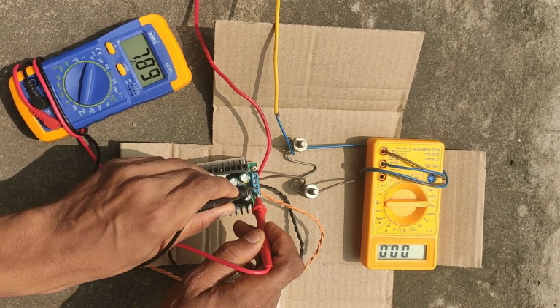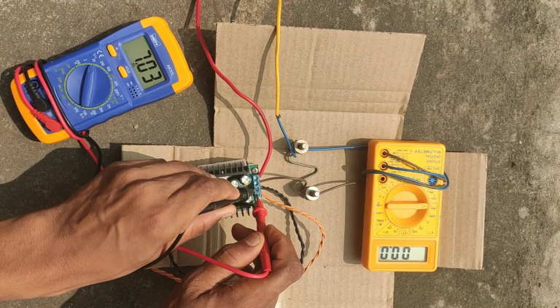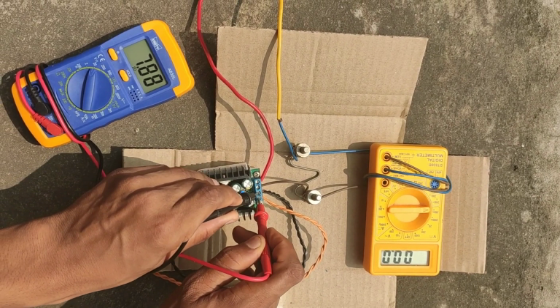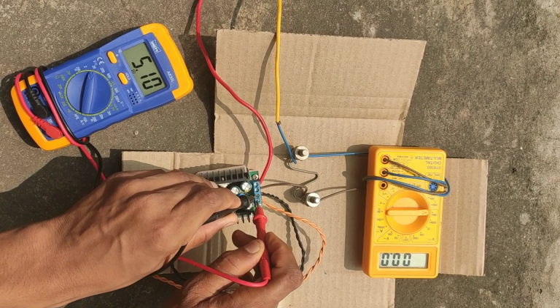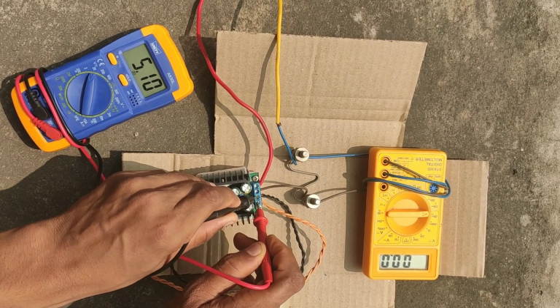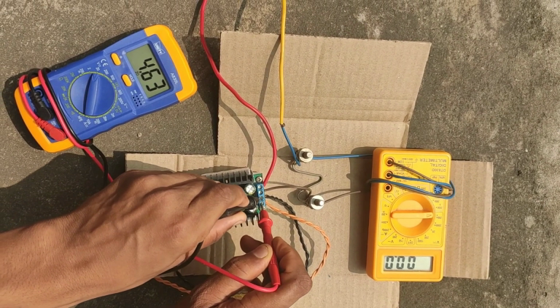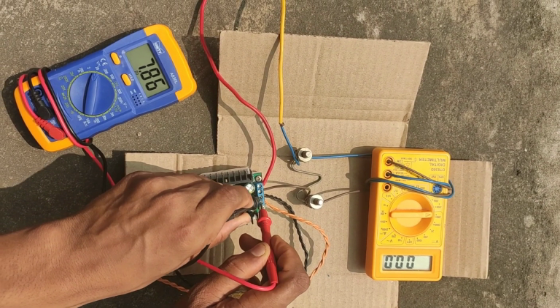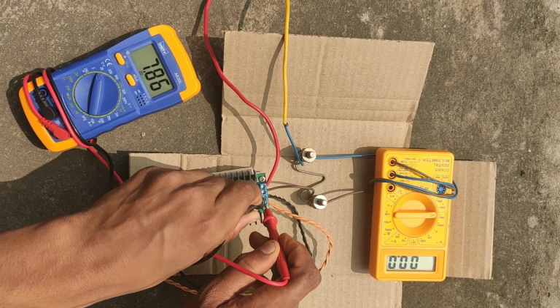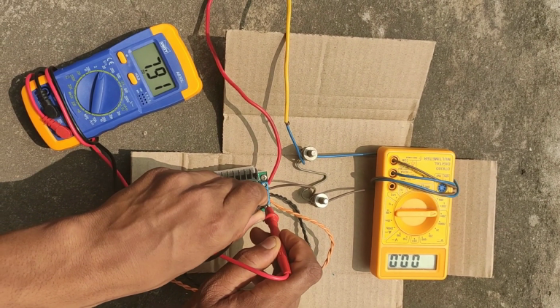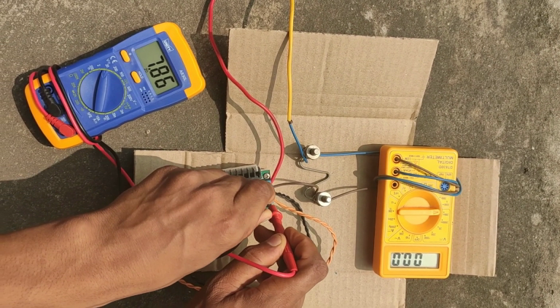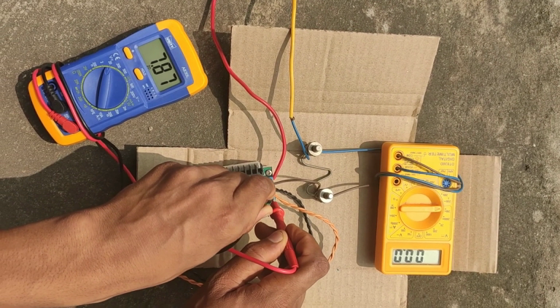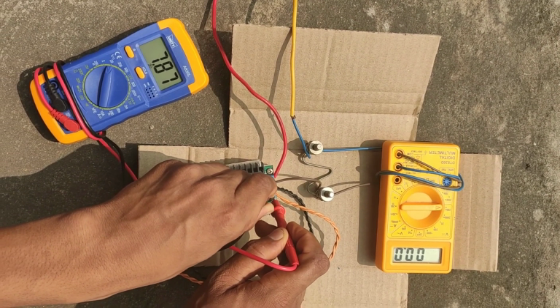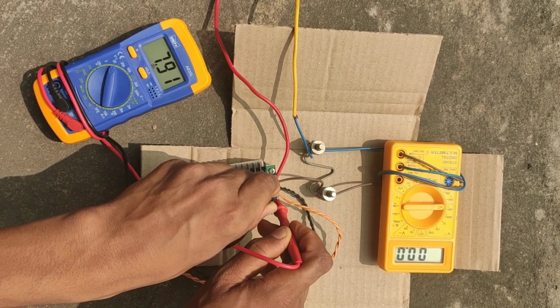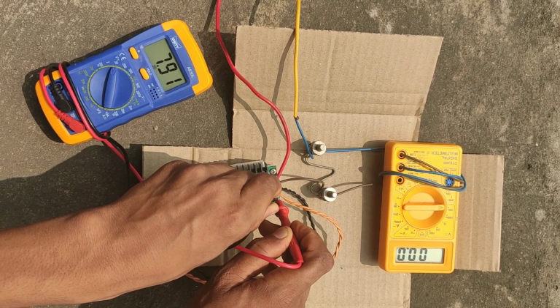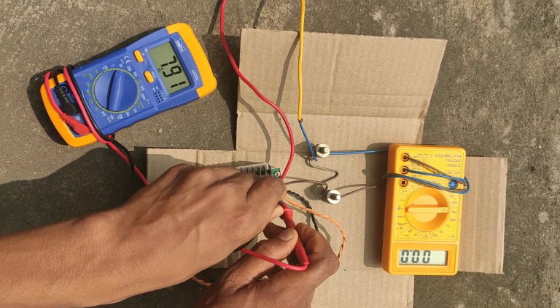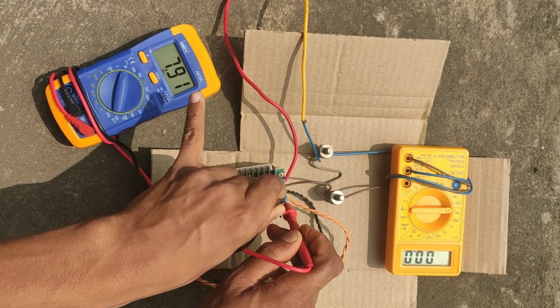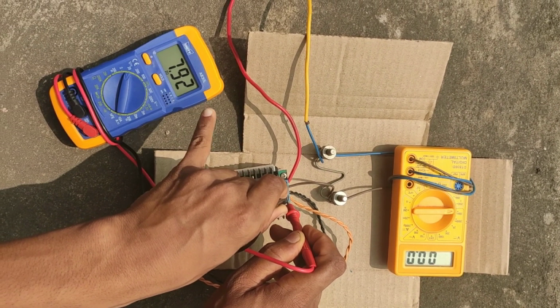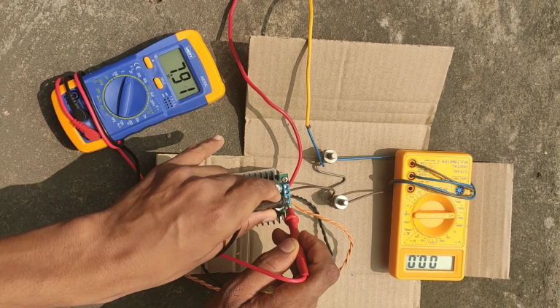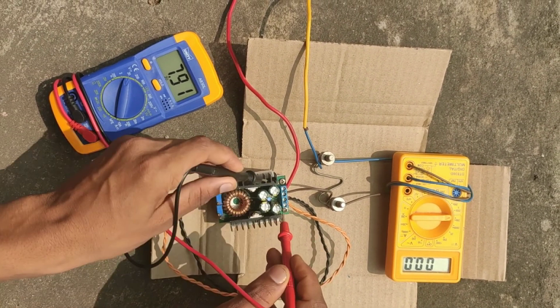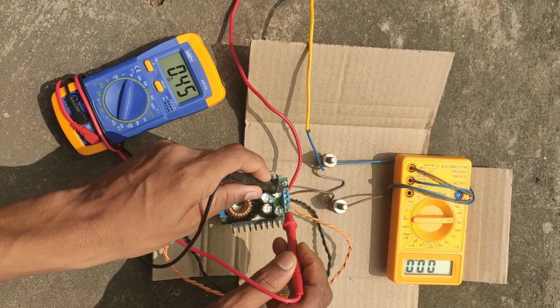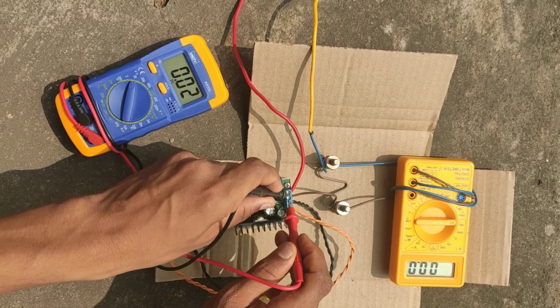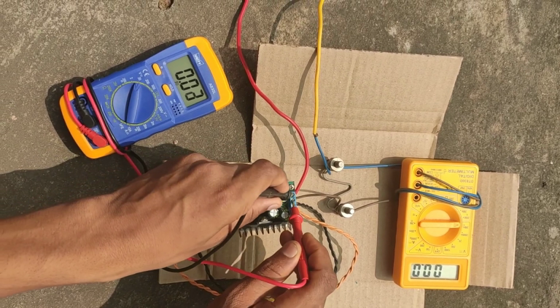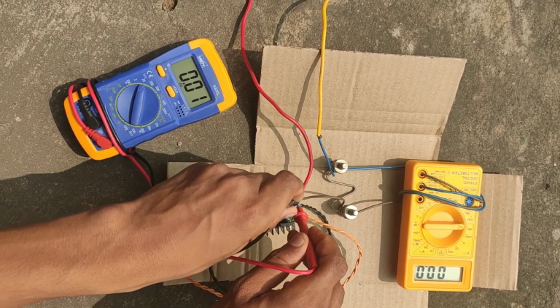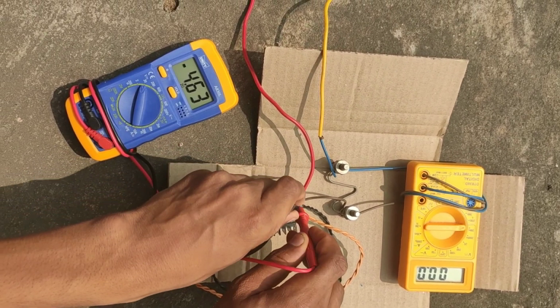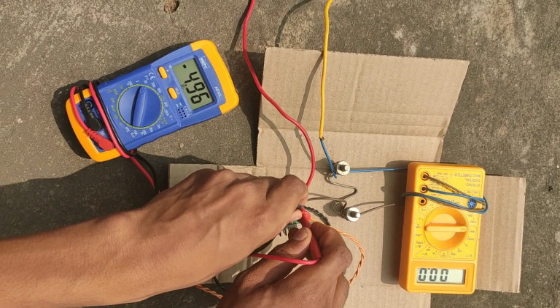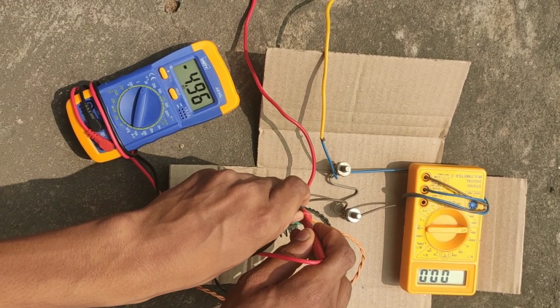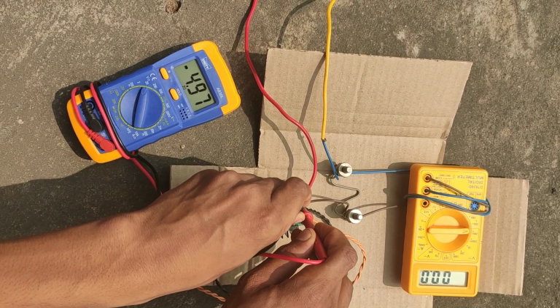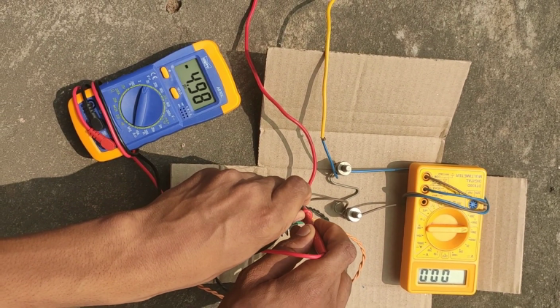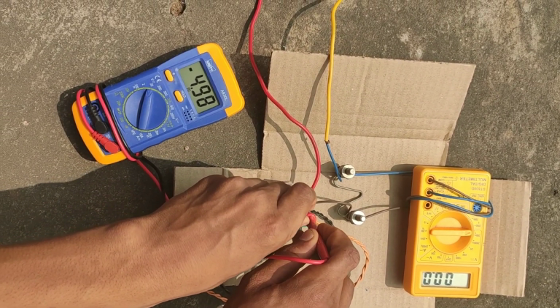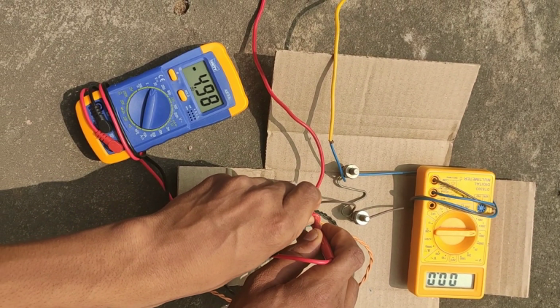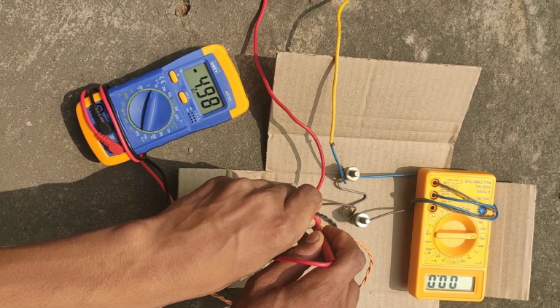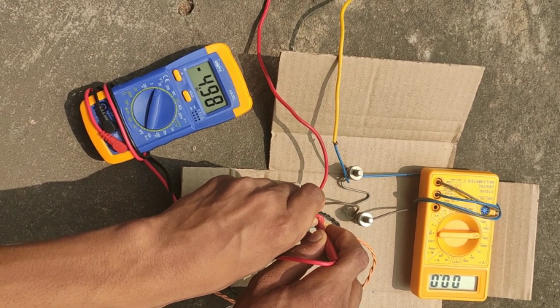You can see the input voltage is around 8 volts and the output voltage is around 5 volts.